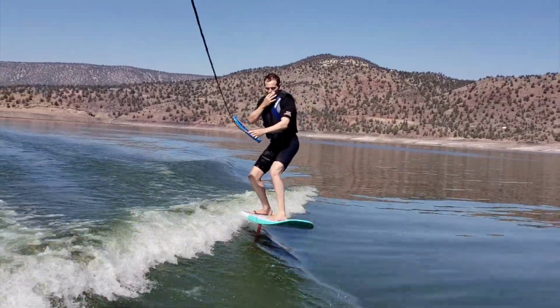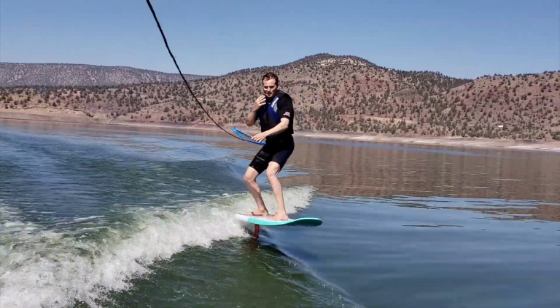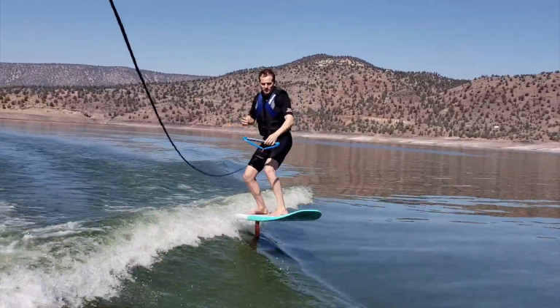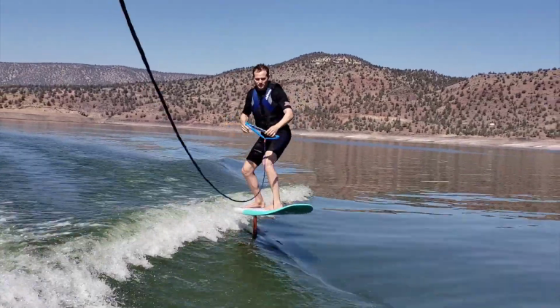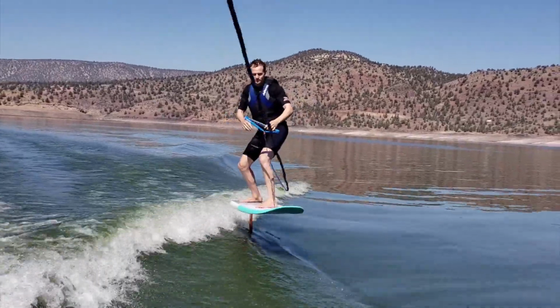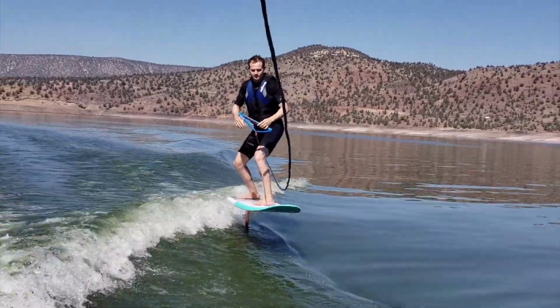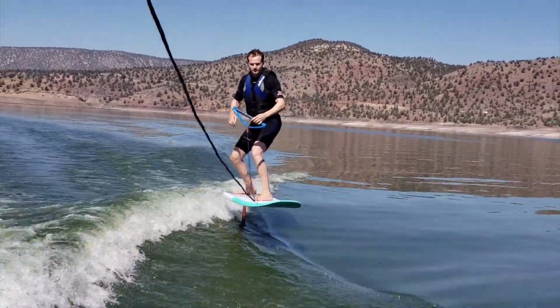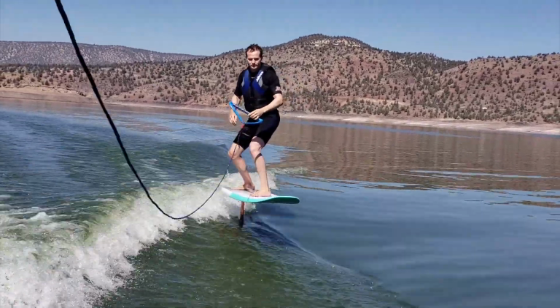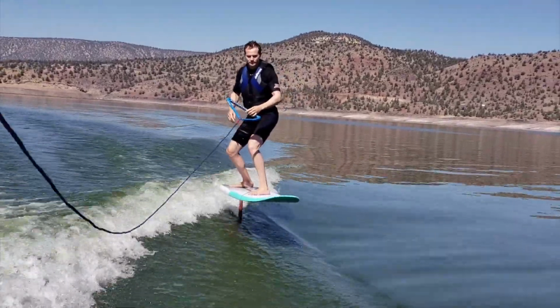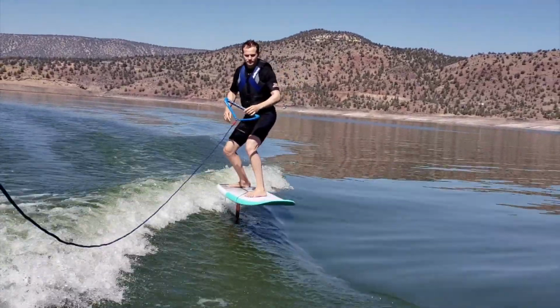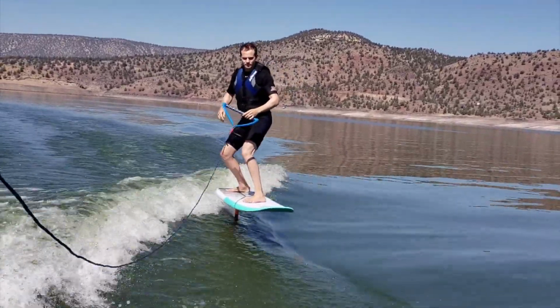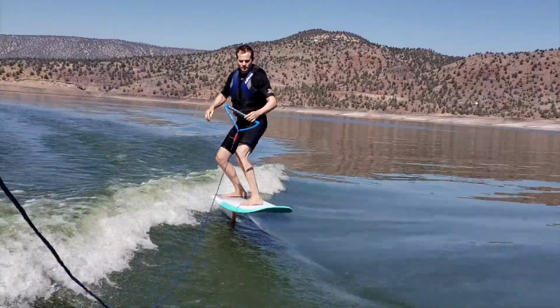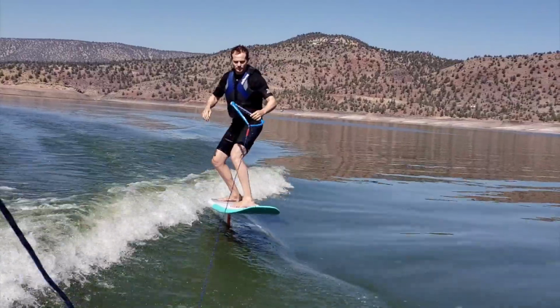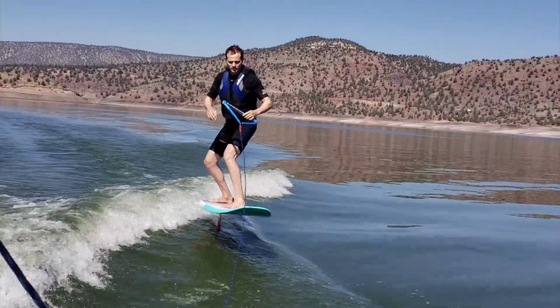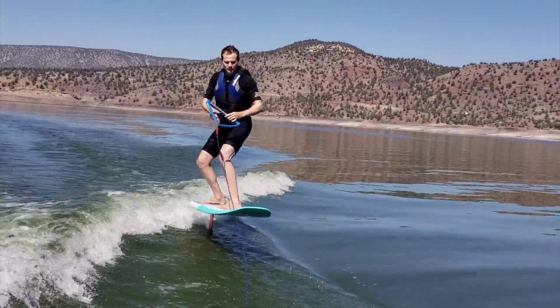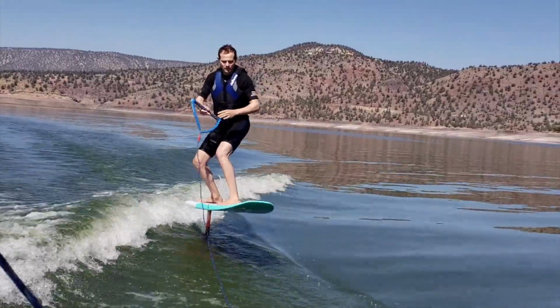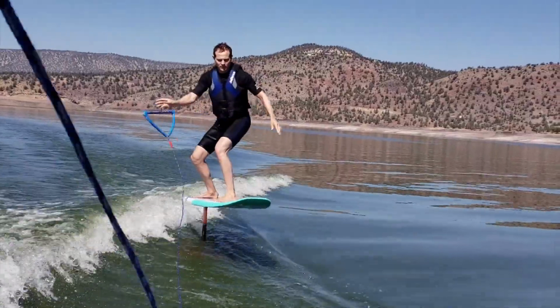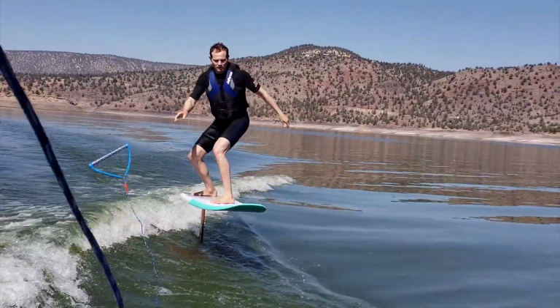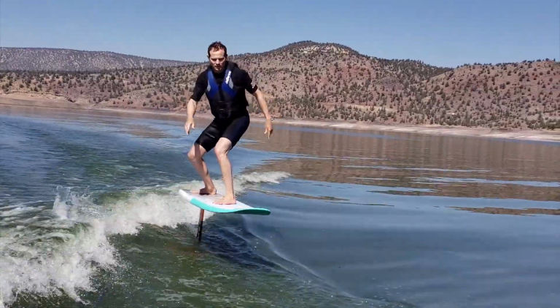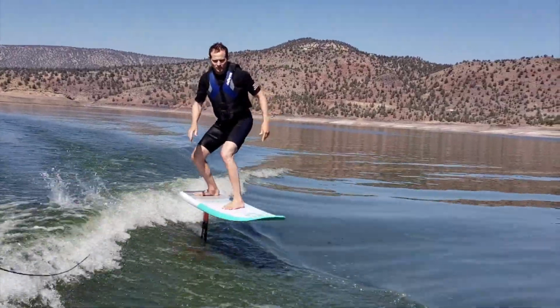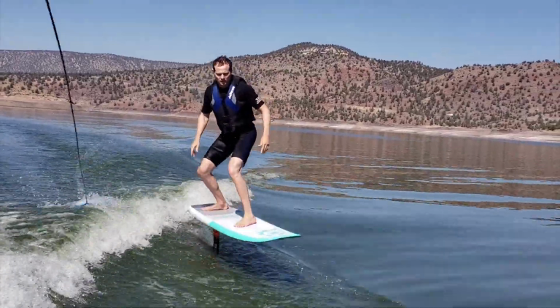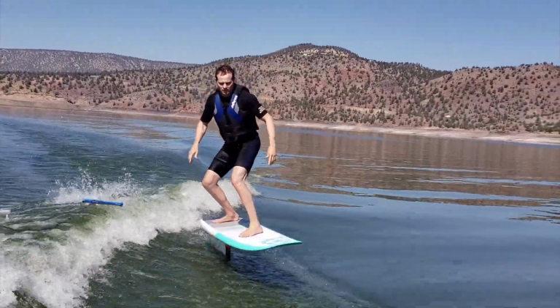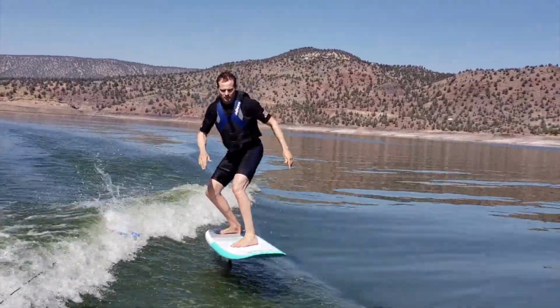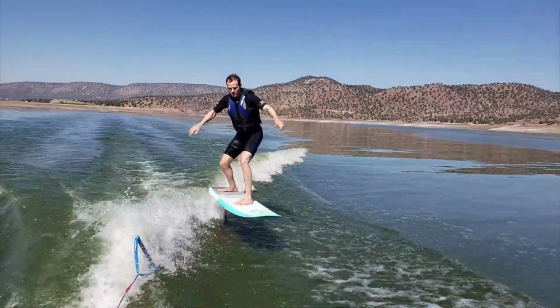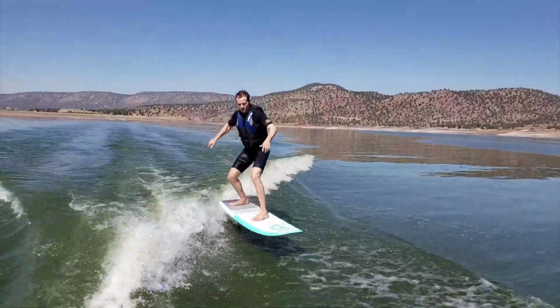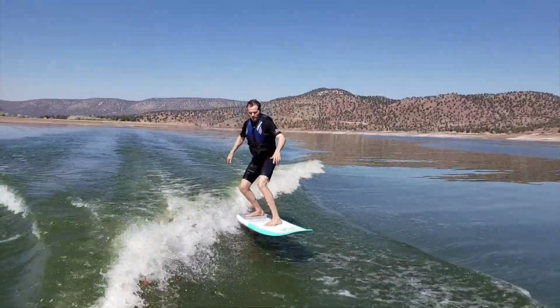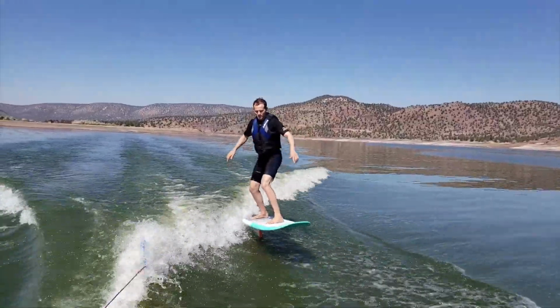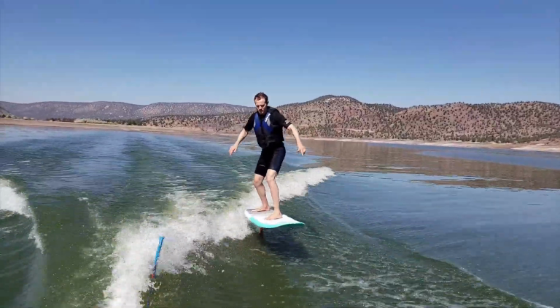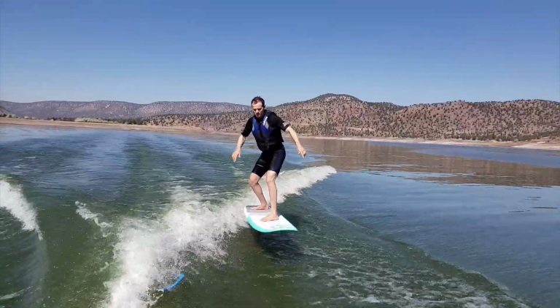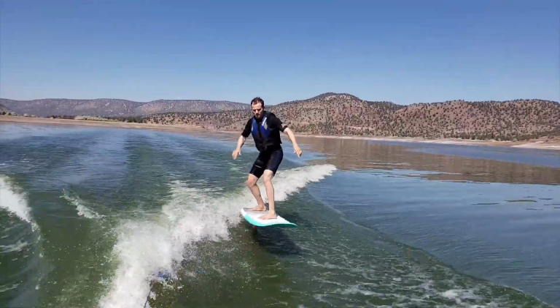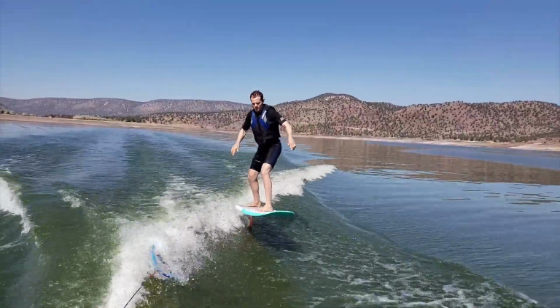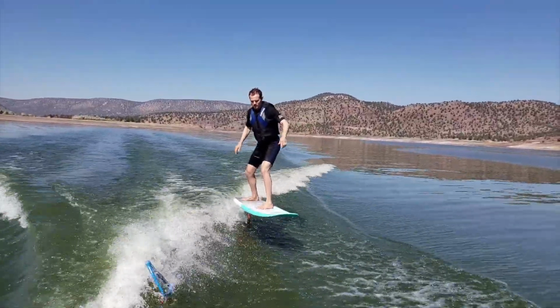Once you're comfortable enough to foil without tension on the rope, go ahead and release it to the side and have some fun.